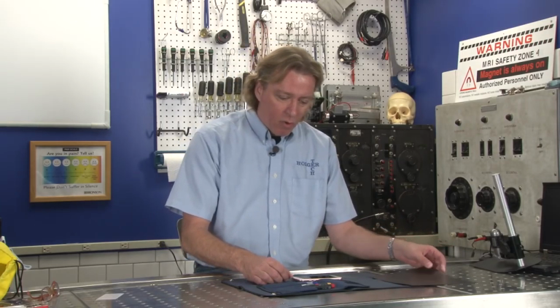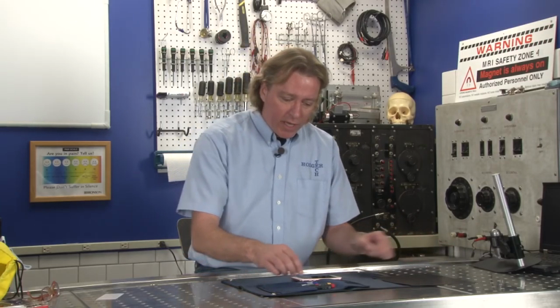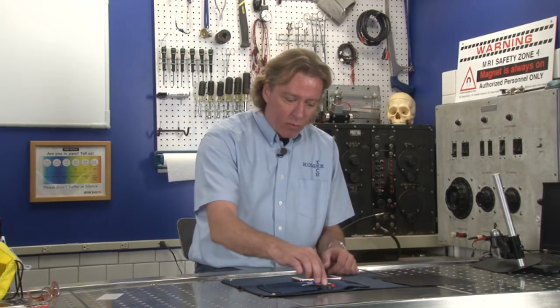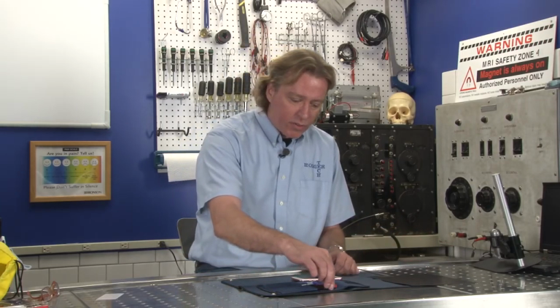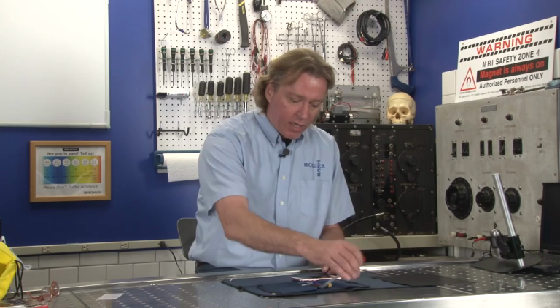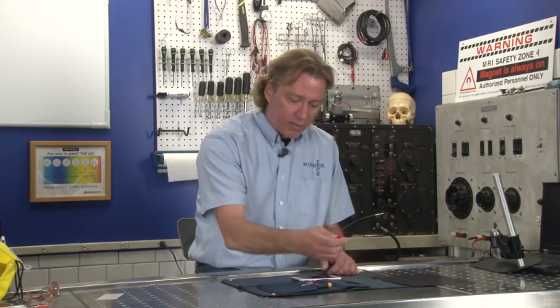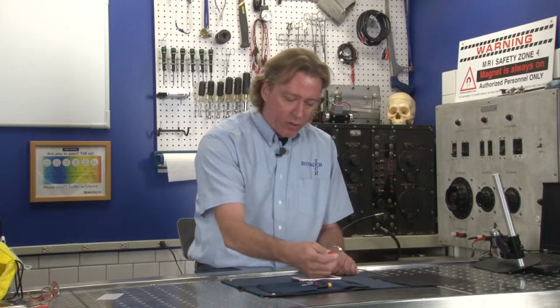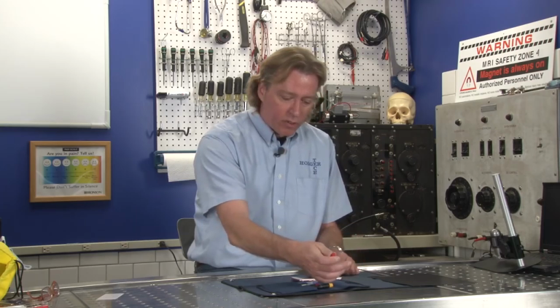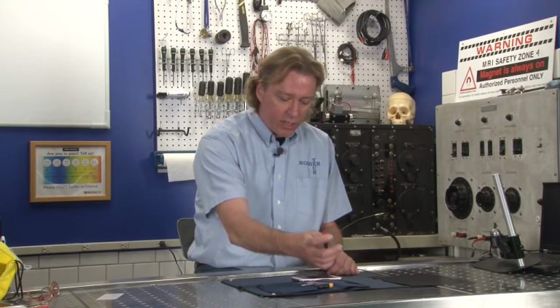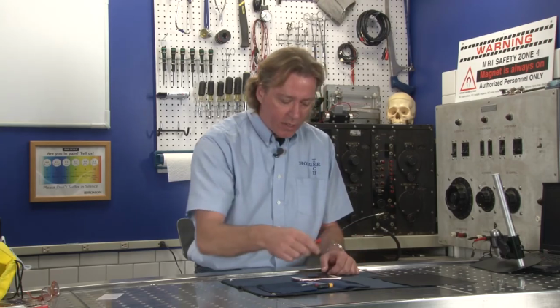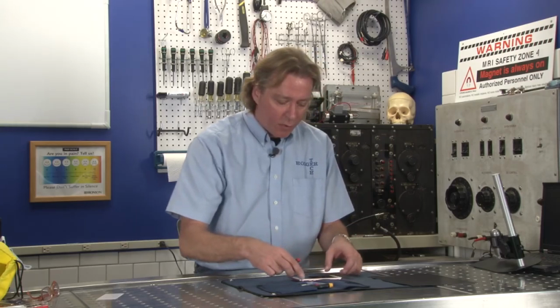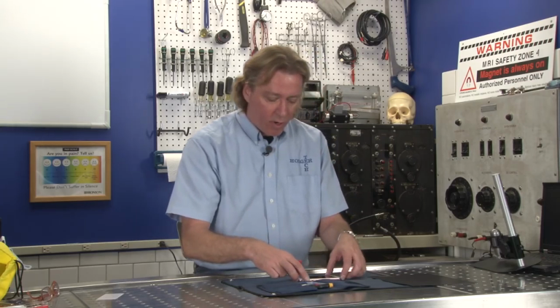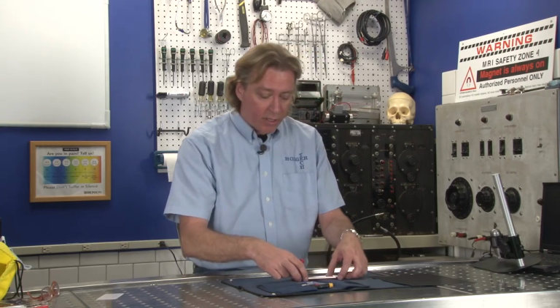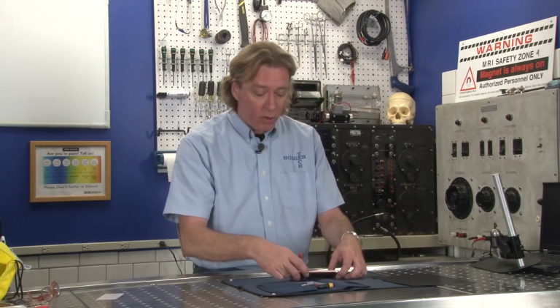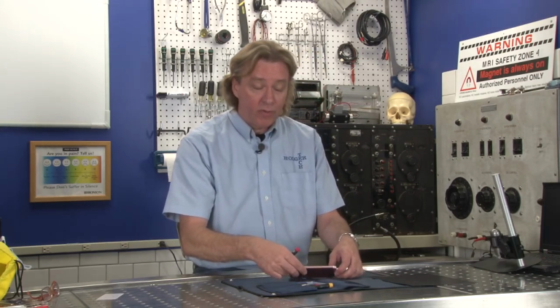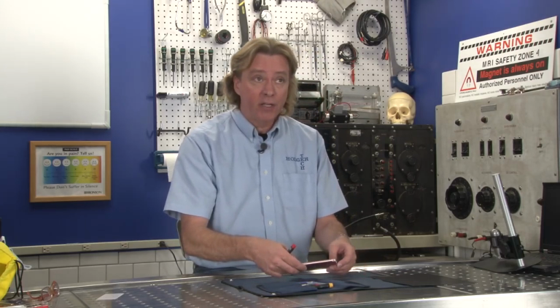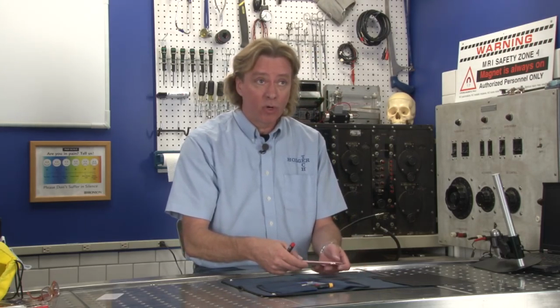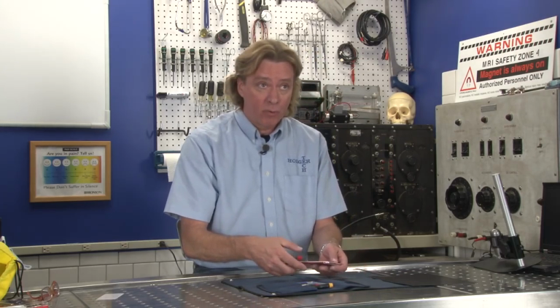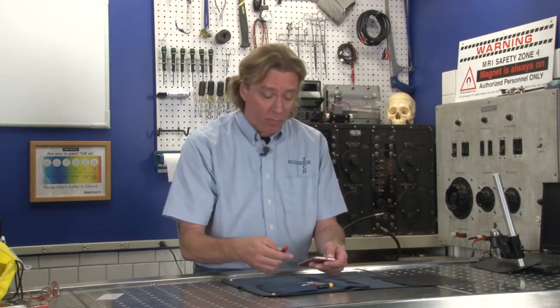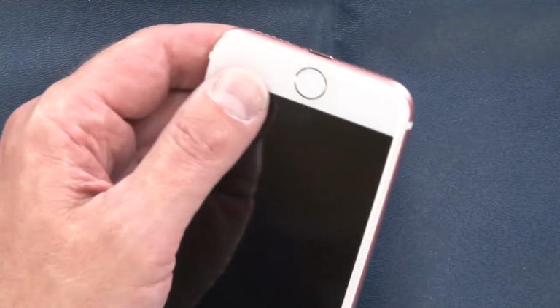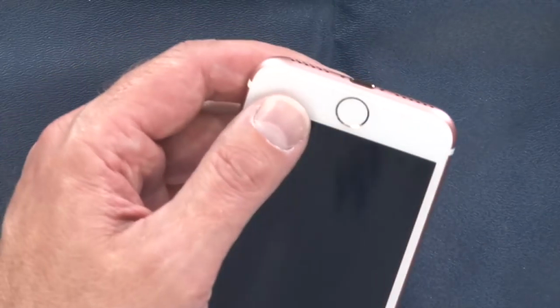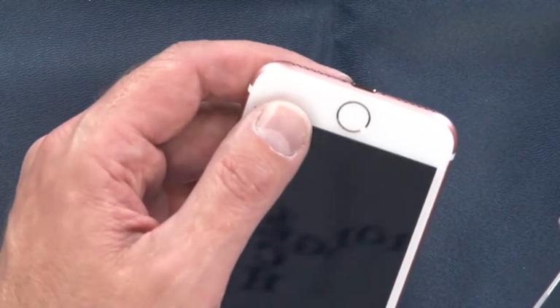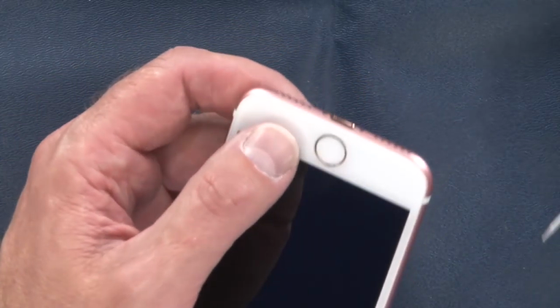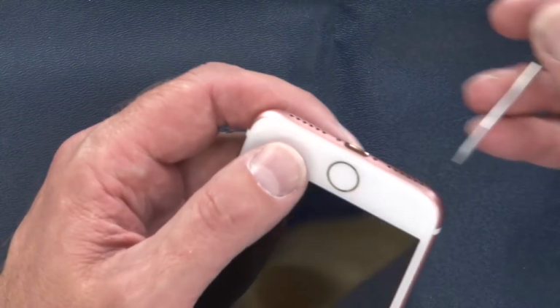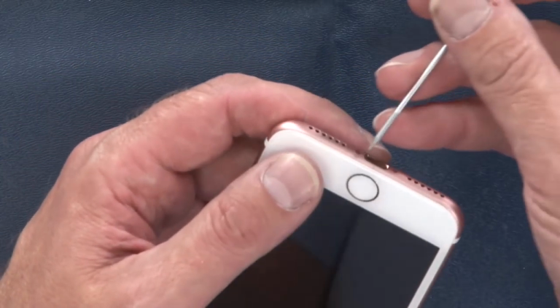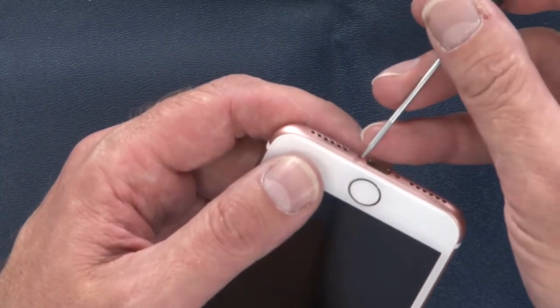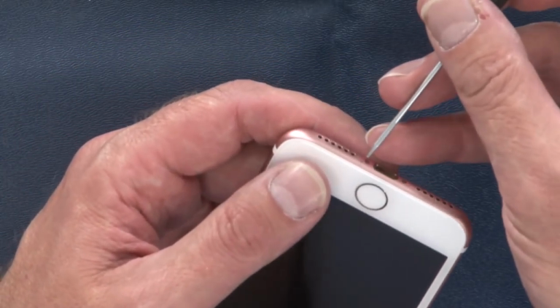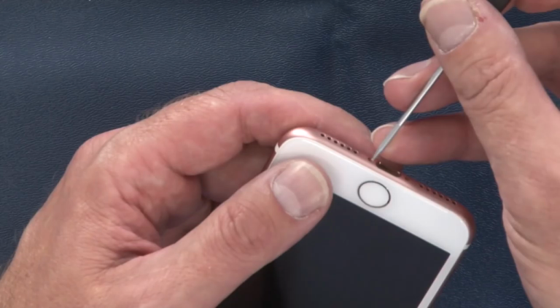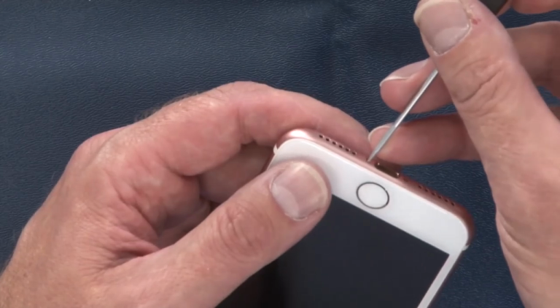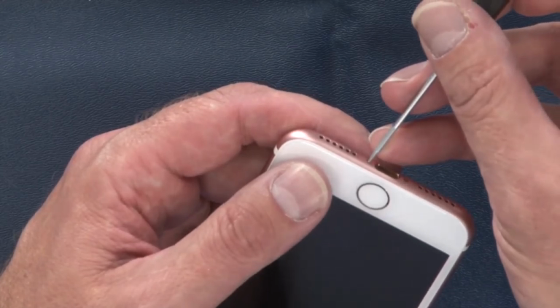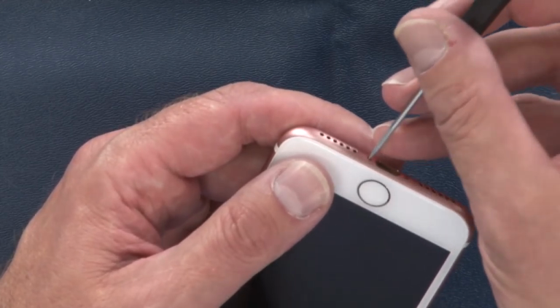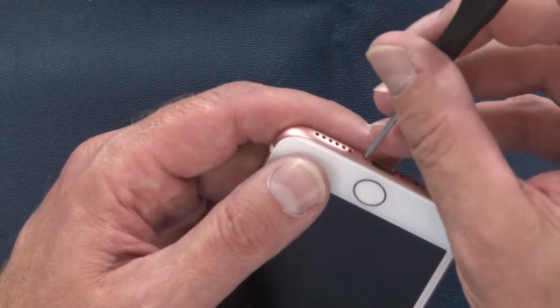One thing I will say is if you're taking a phone apart in the hopes of getting it to work when you put it back together, make sure you keep your screws in order.